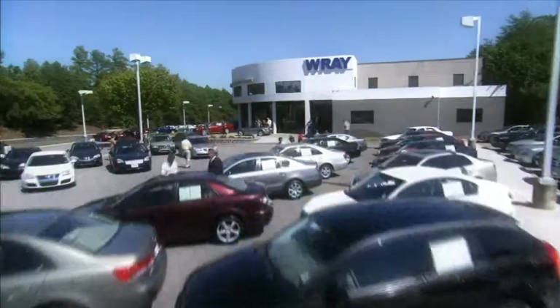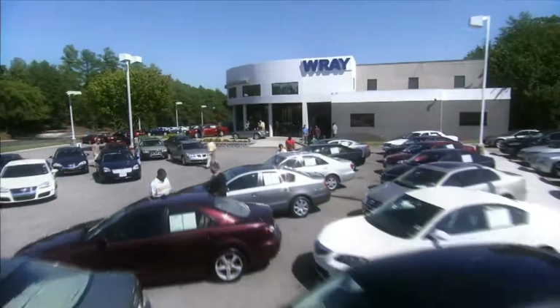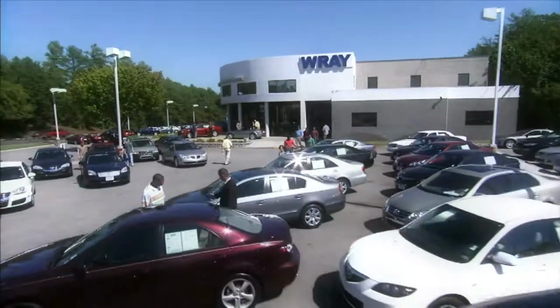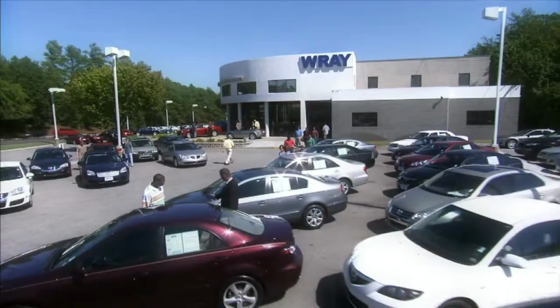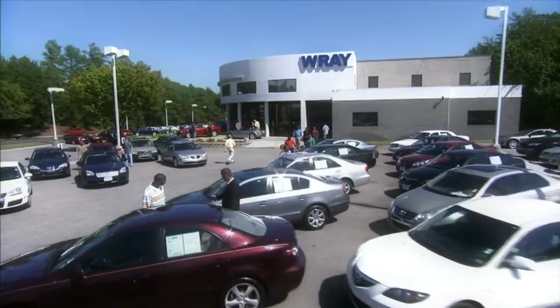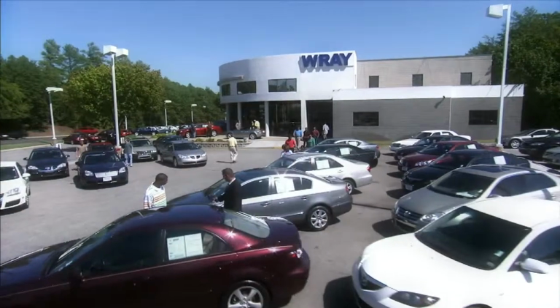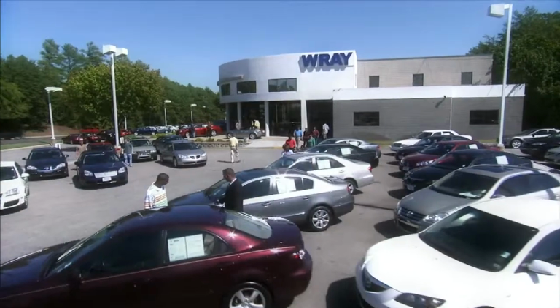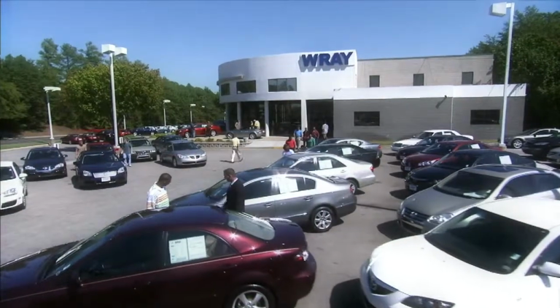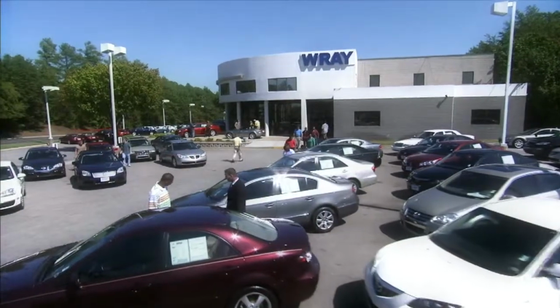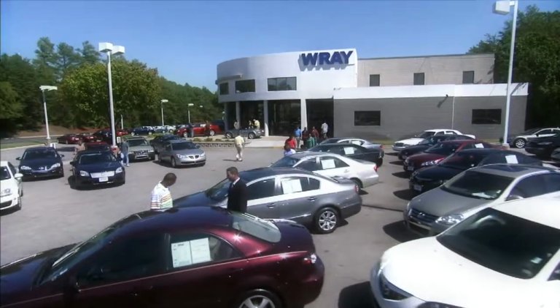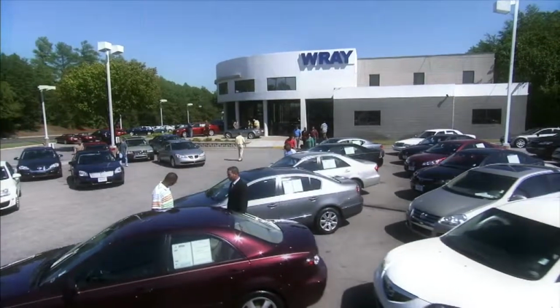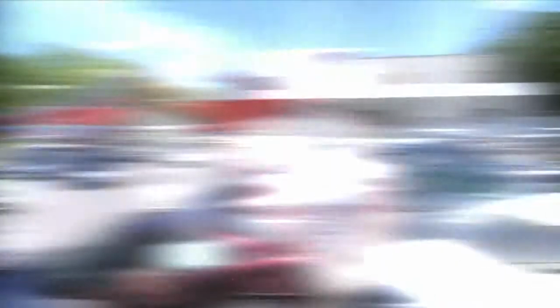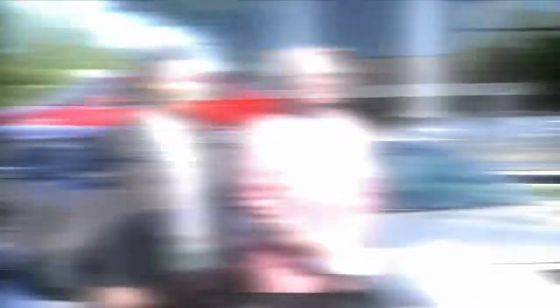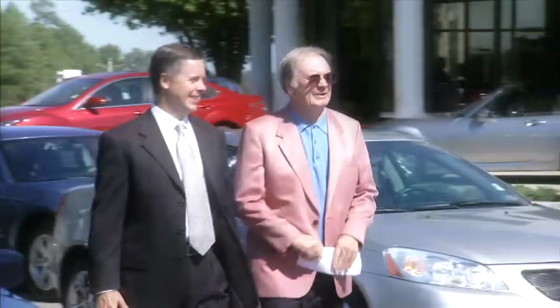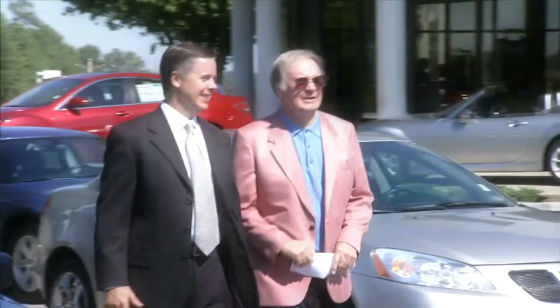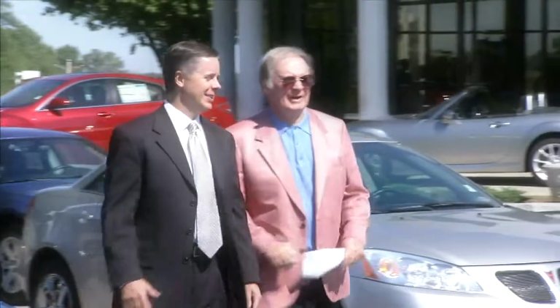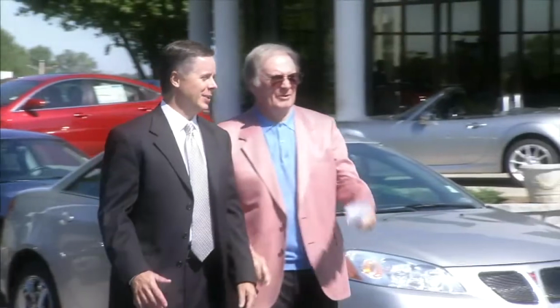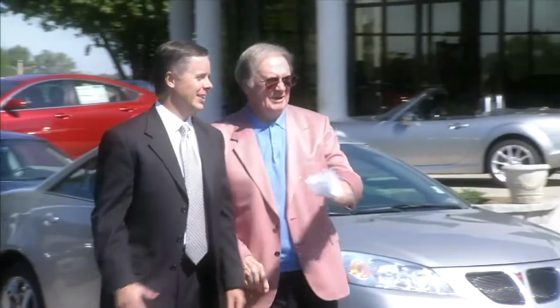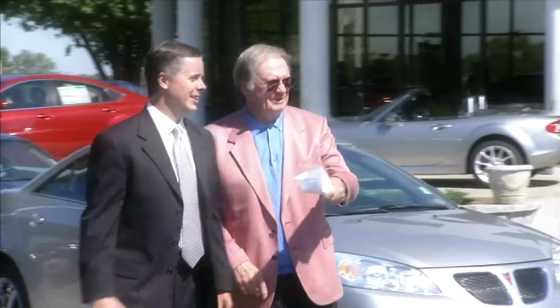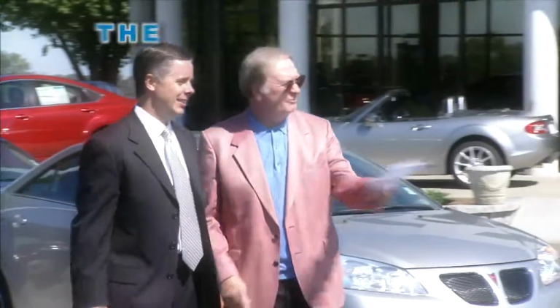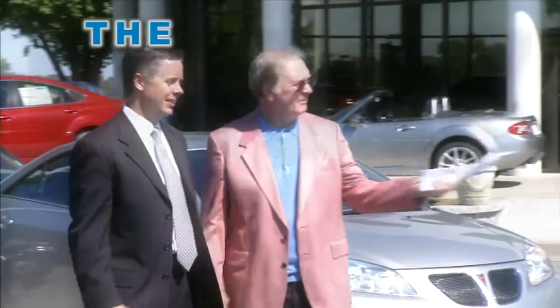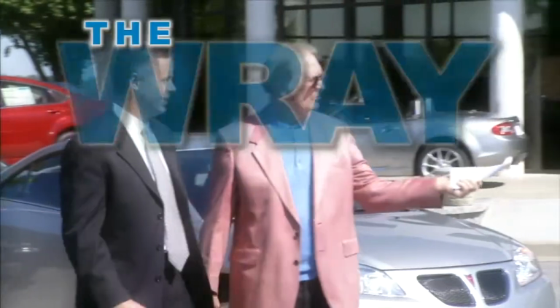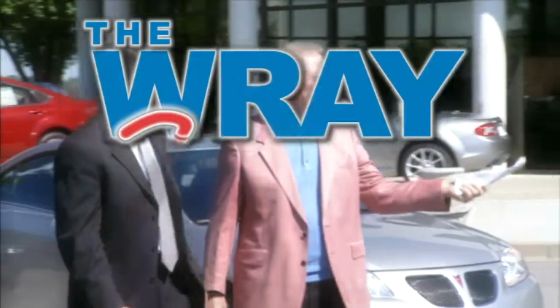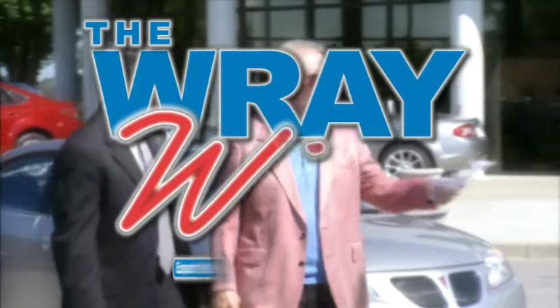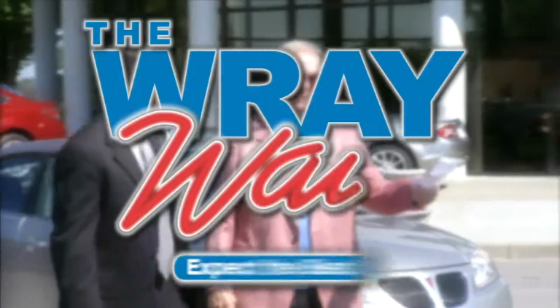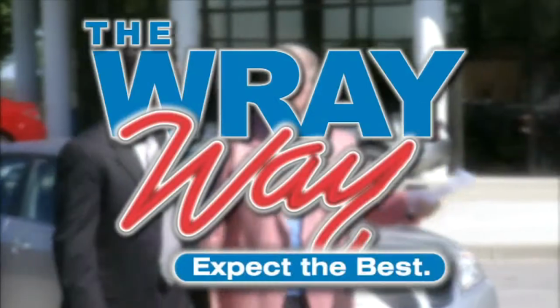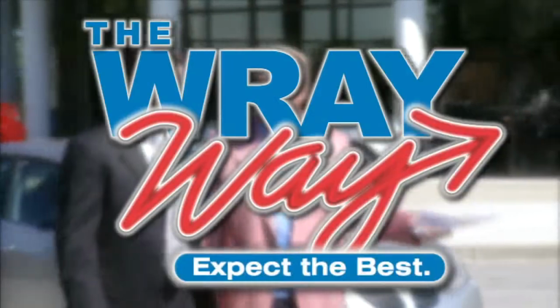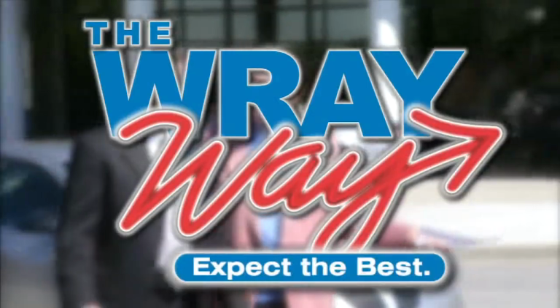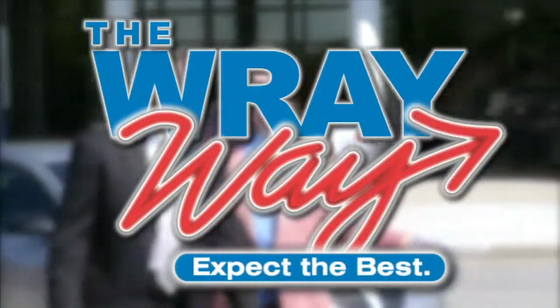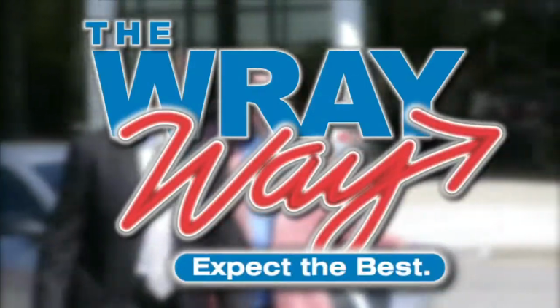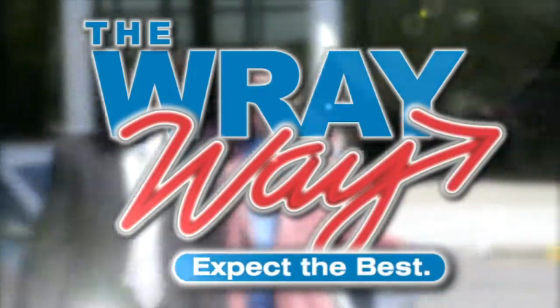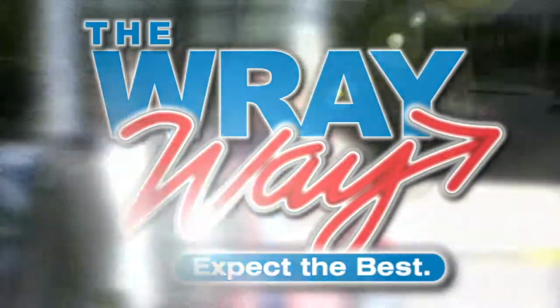Exceptional vehicles, exceptional value, the Ray way — expect the best.